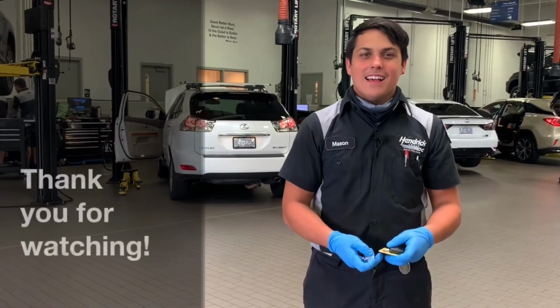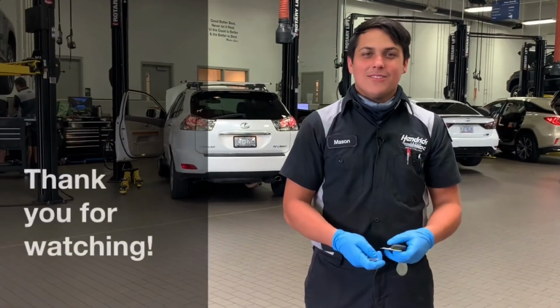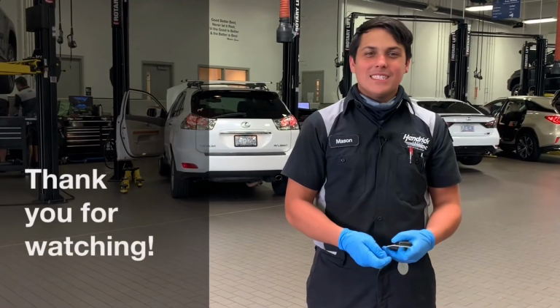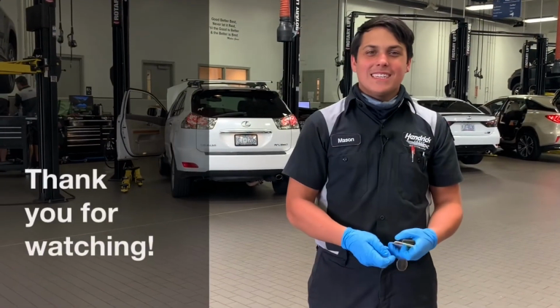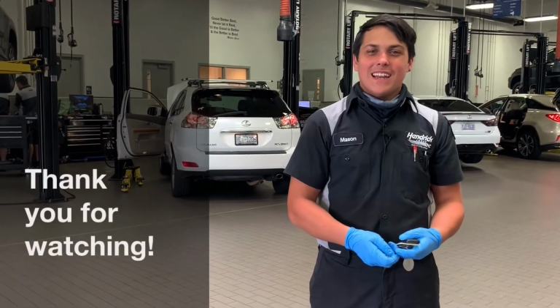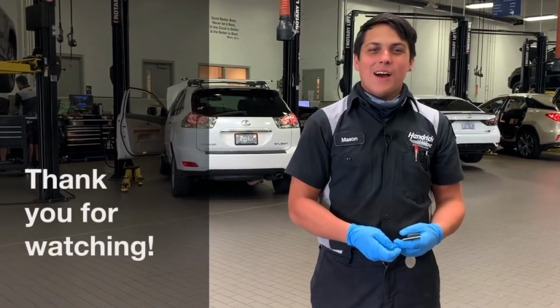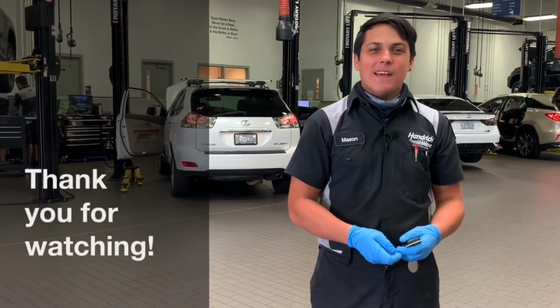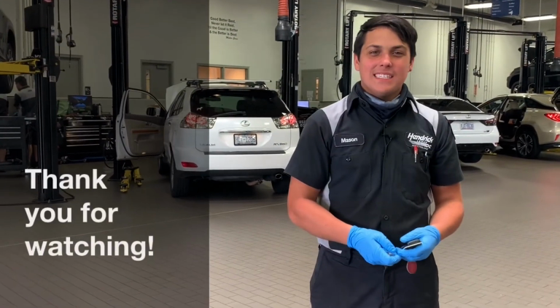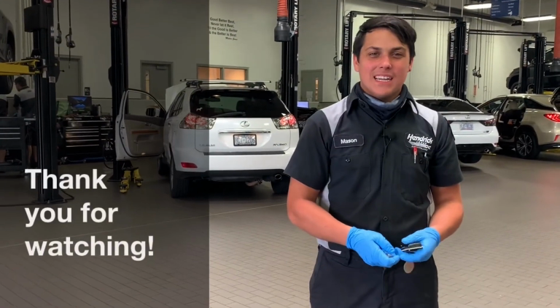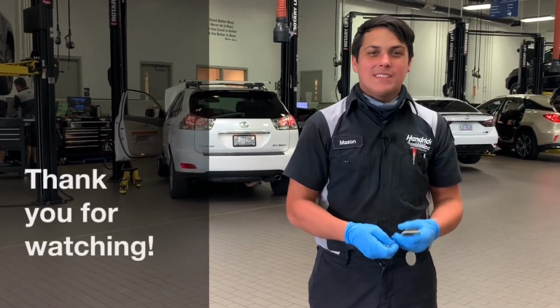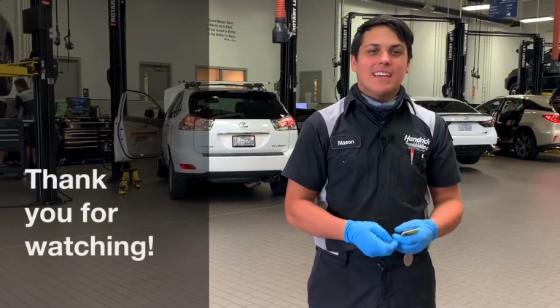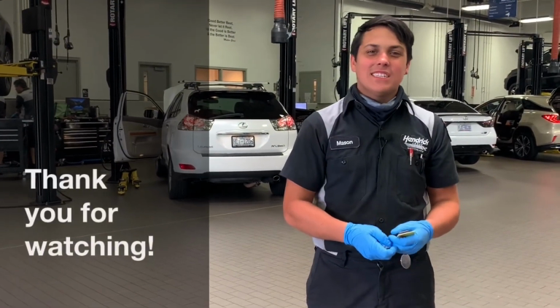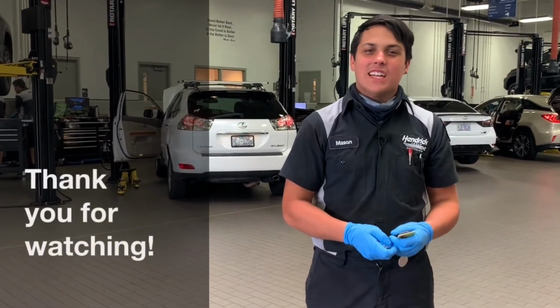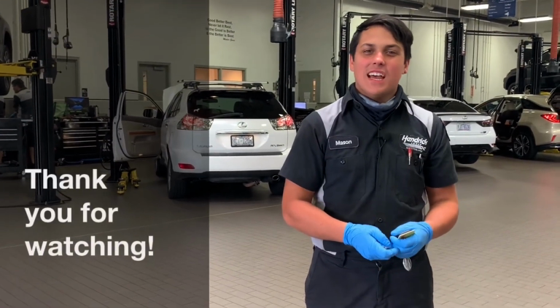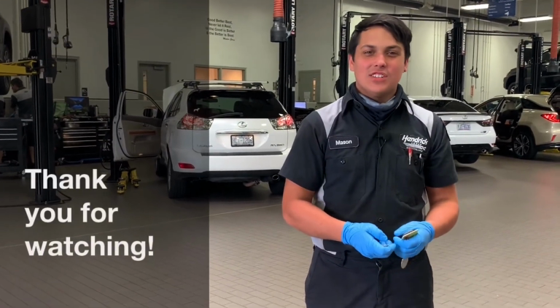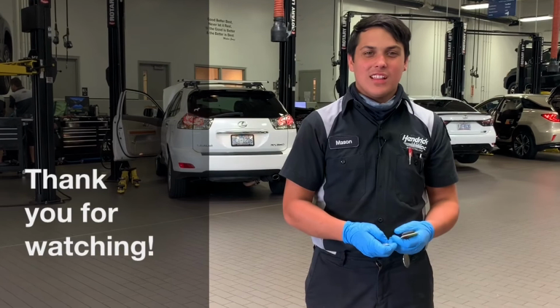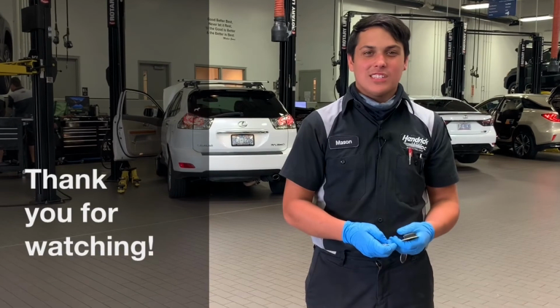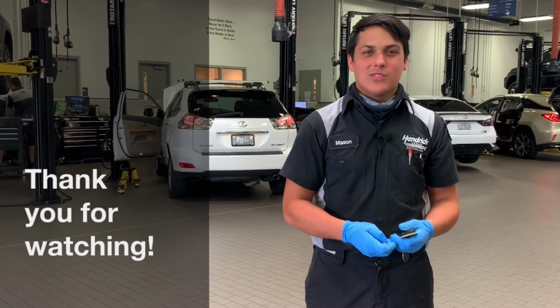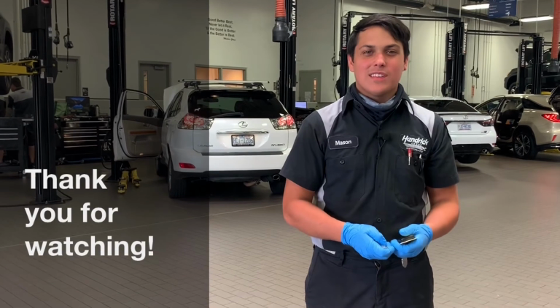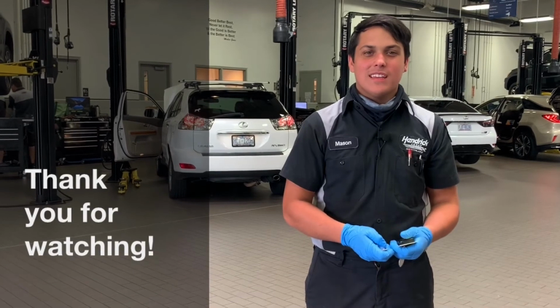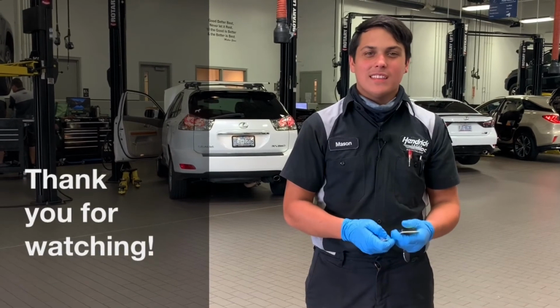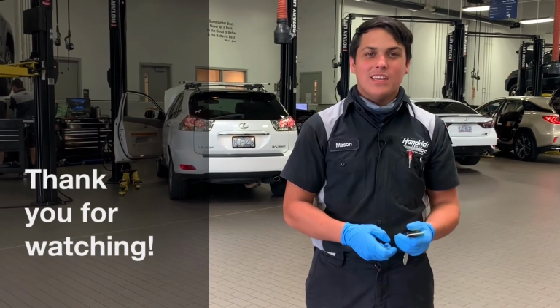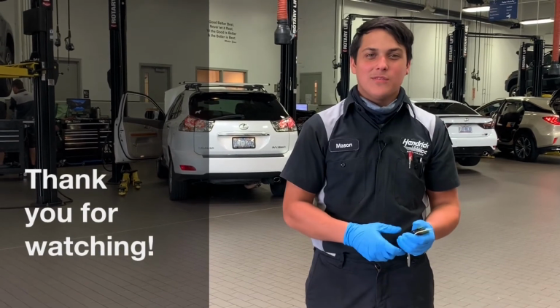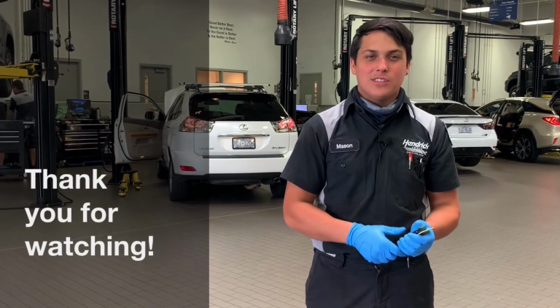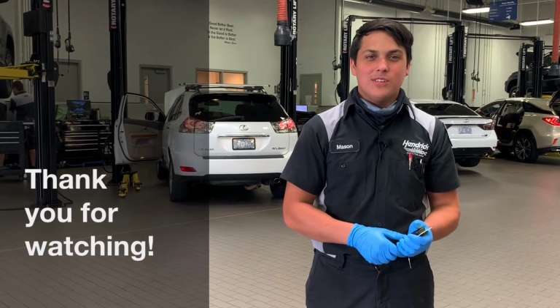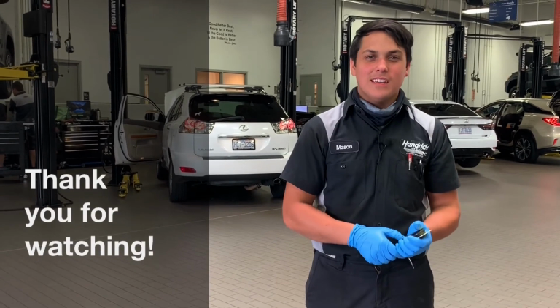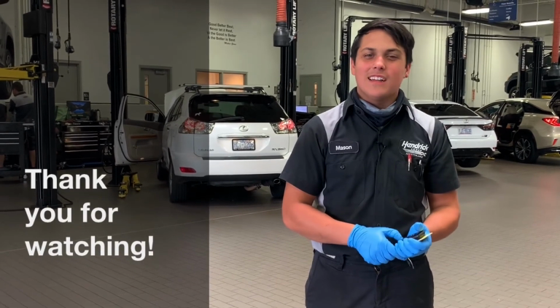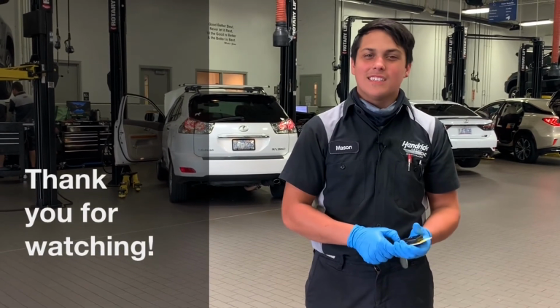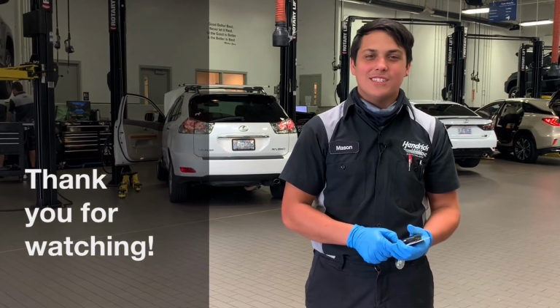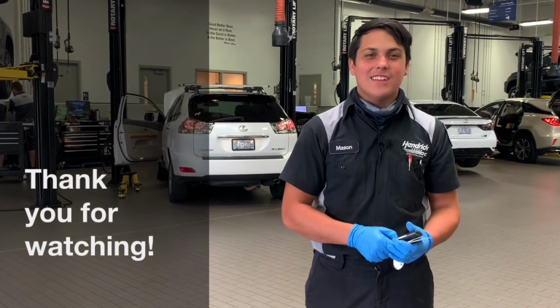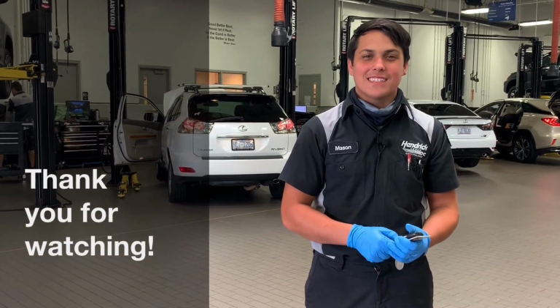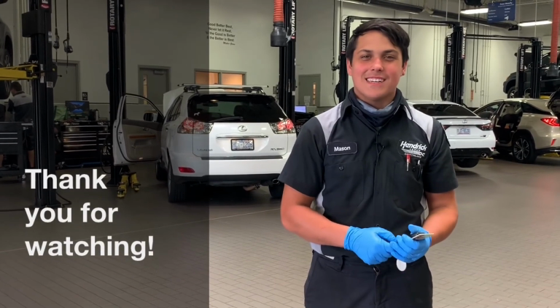Once again, I'm Mason, a technician at Hendrick Lexus Northlake. Thank you for tuning in and I'll see you next time.